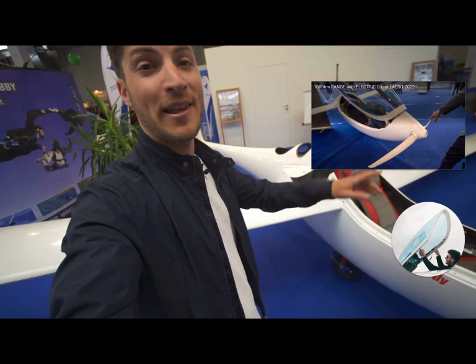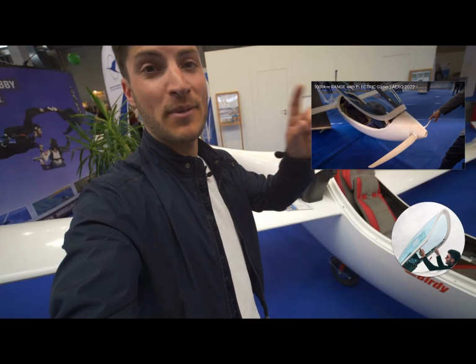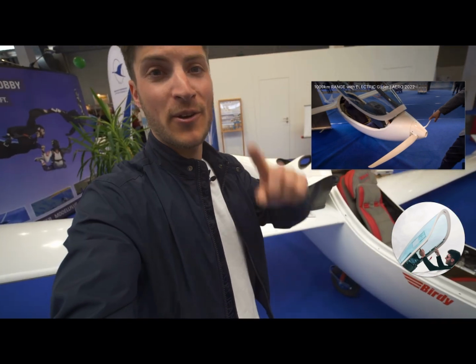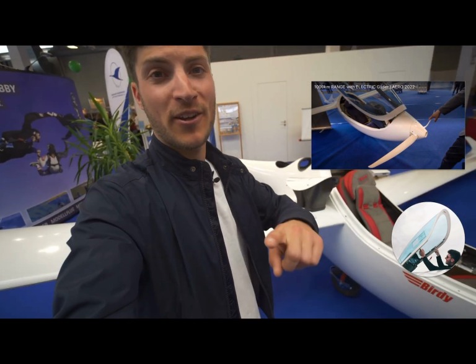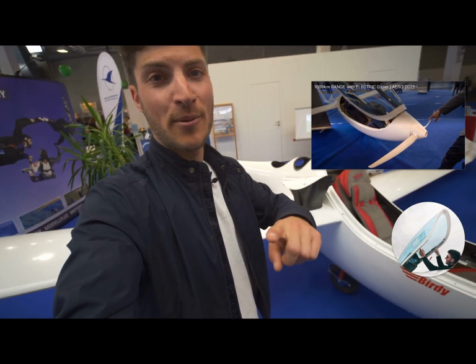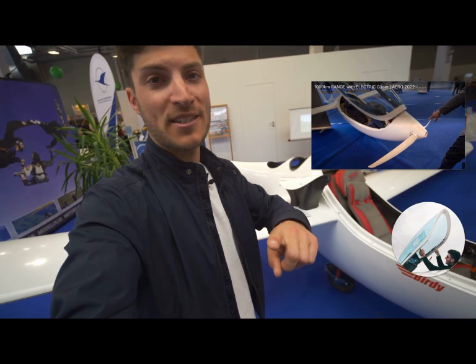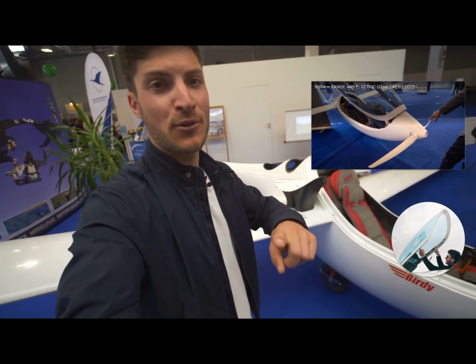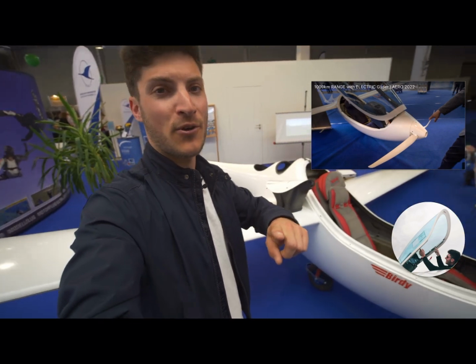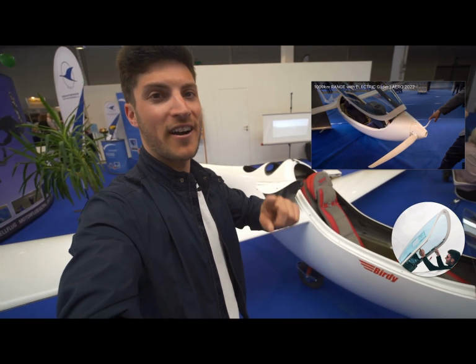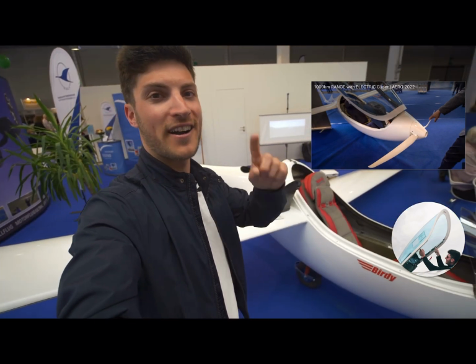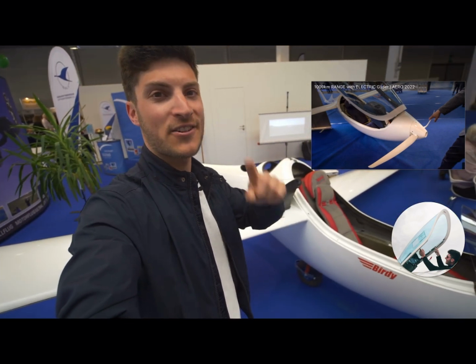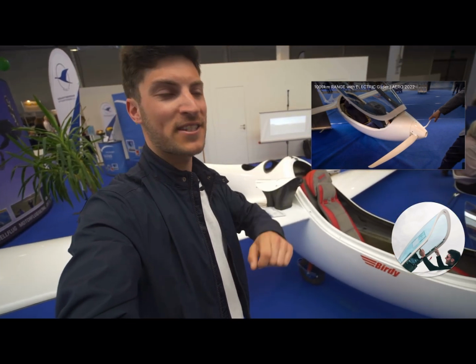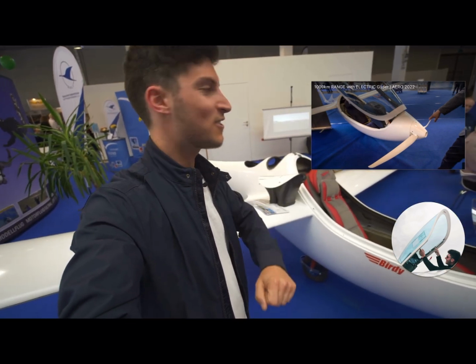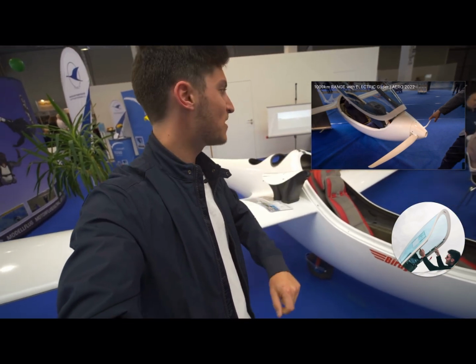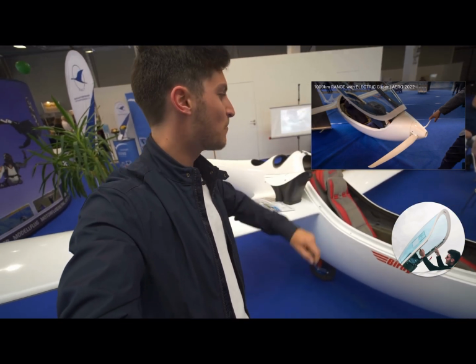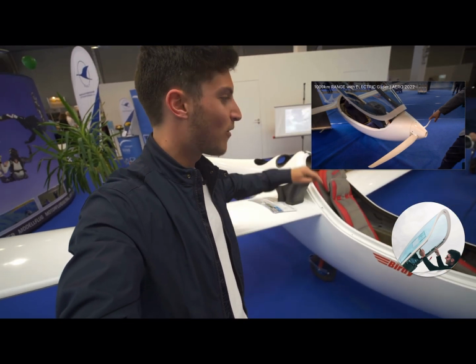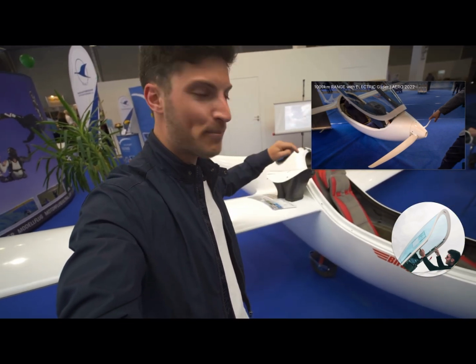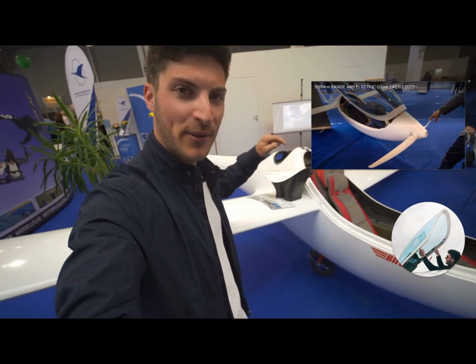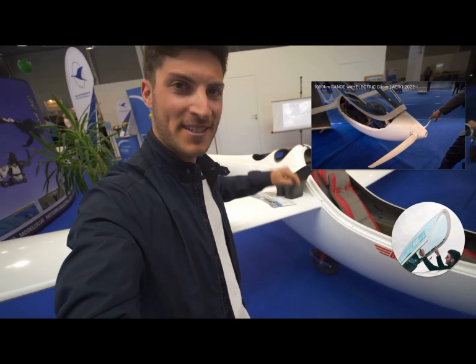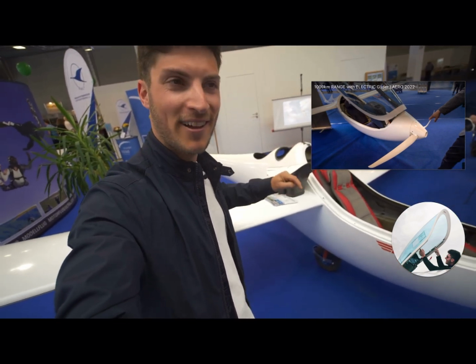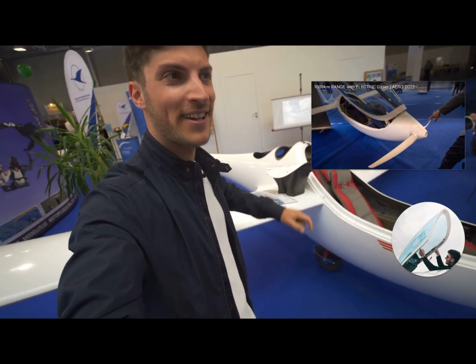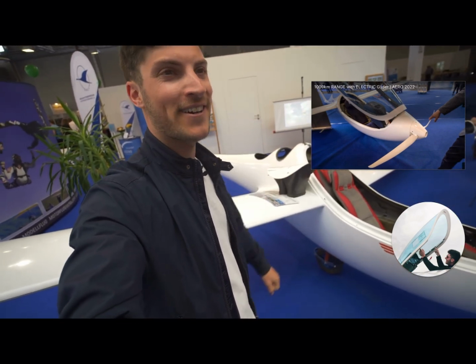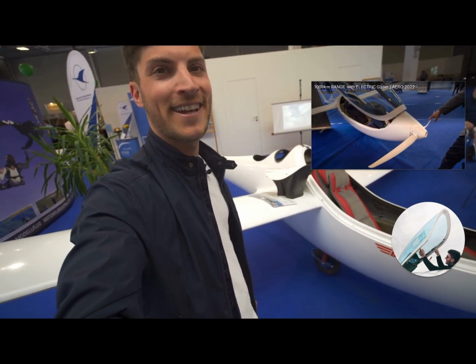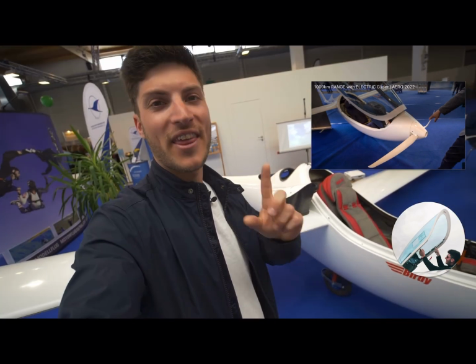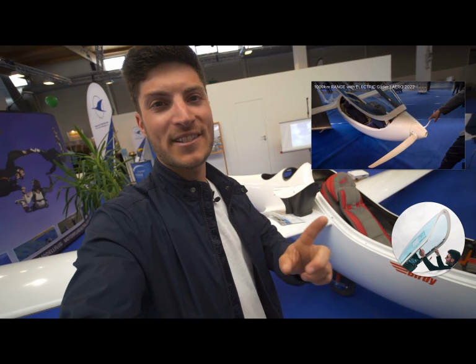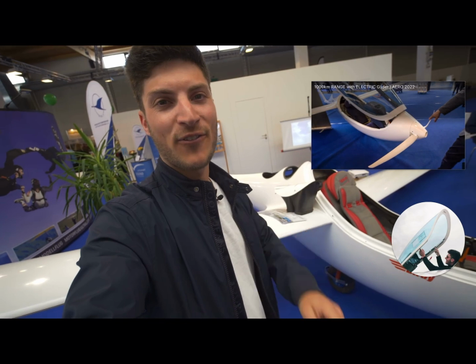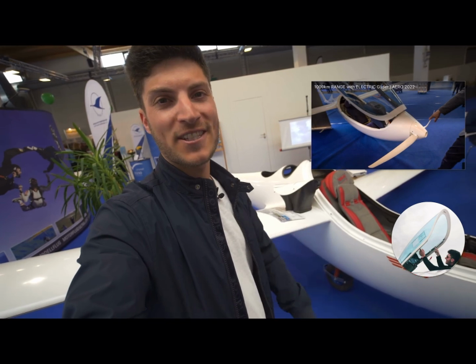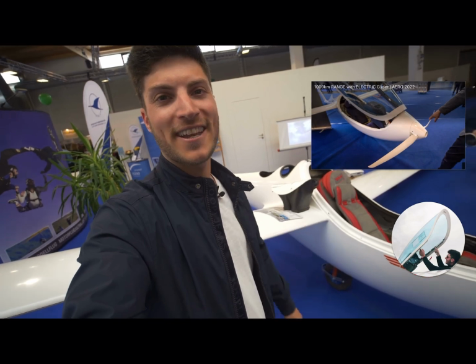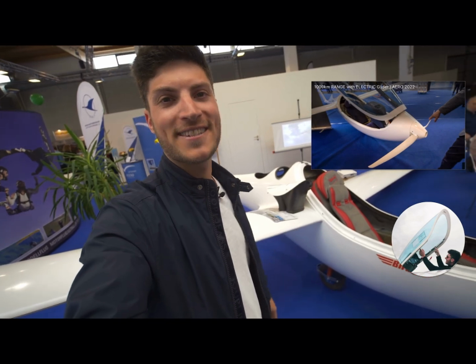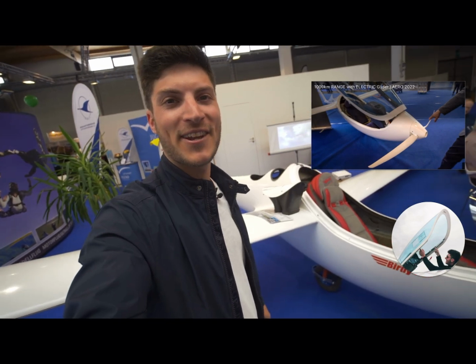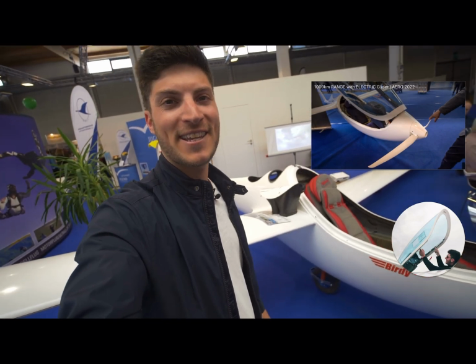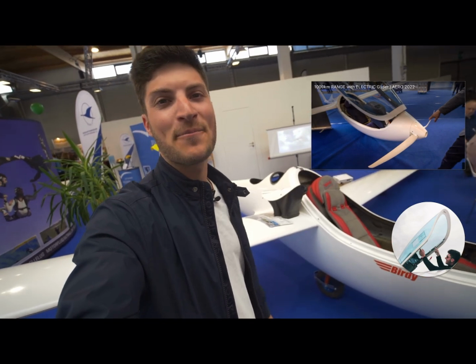Let me know in the comments if you are interested to see more about this glider. Thanks for watching and see you next time.